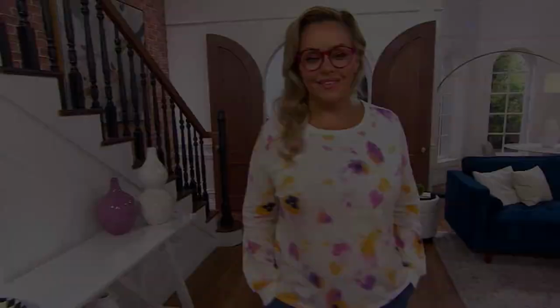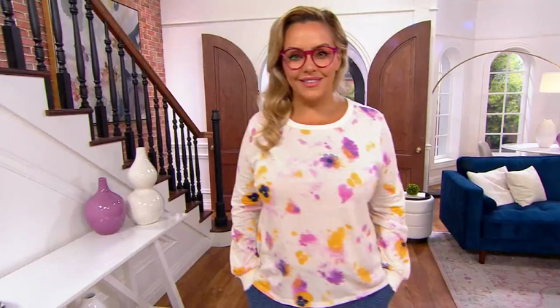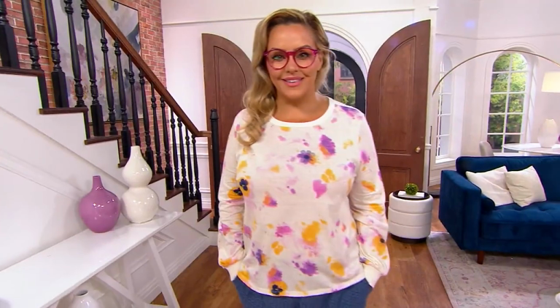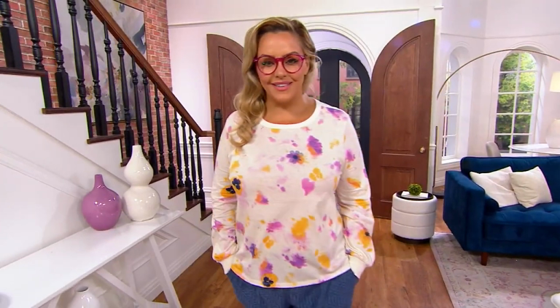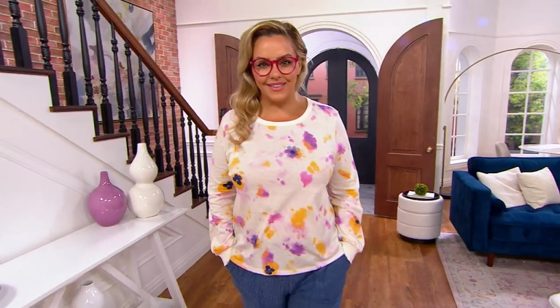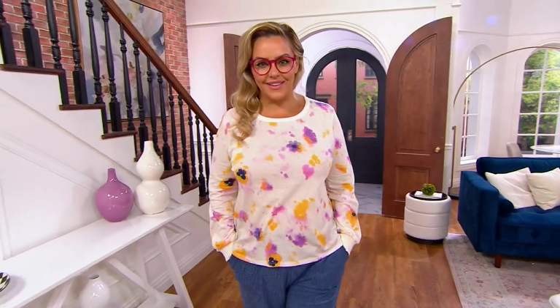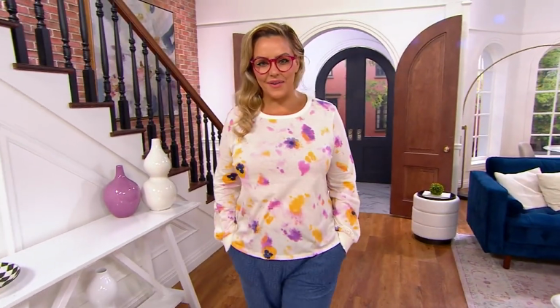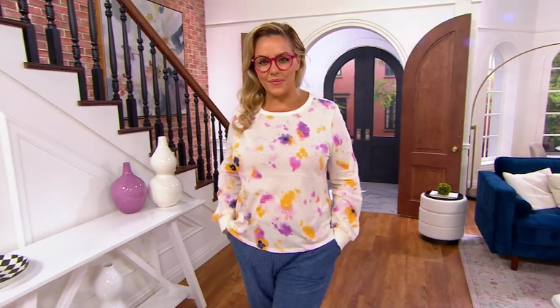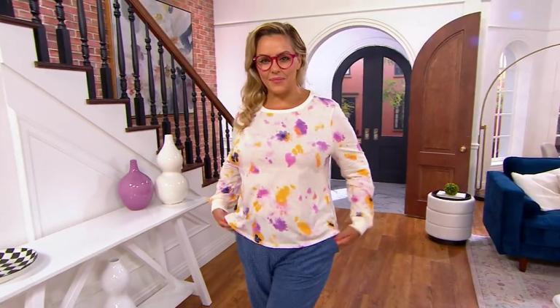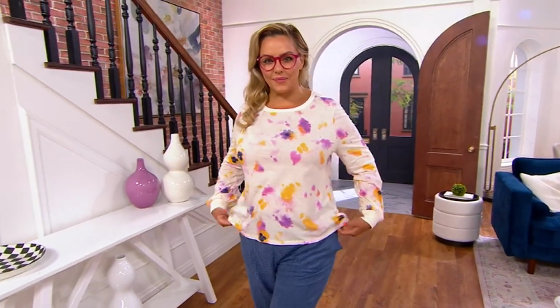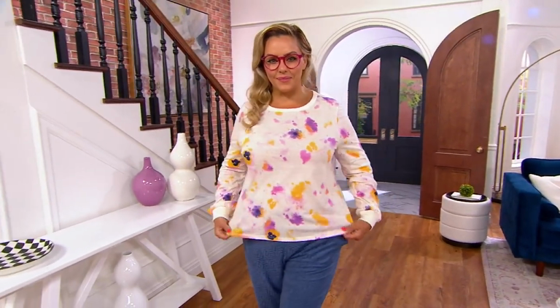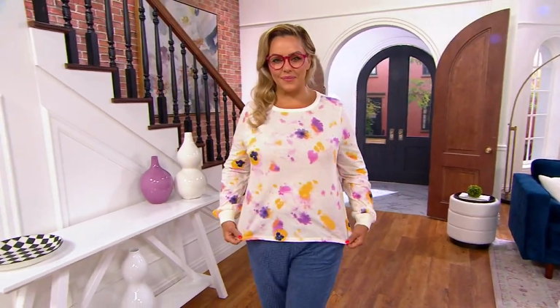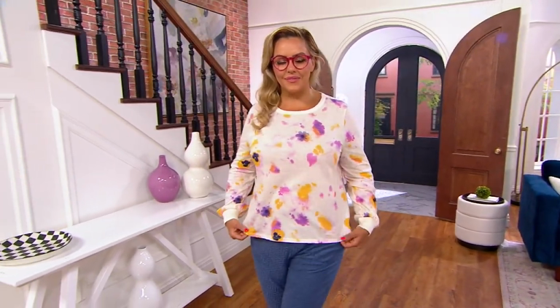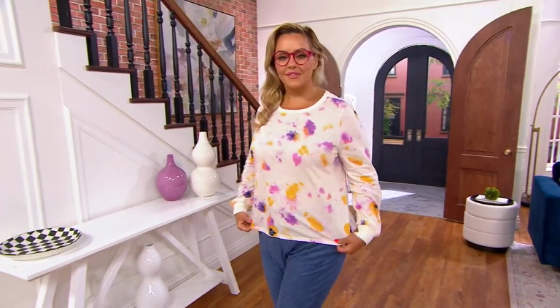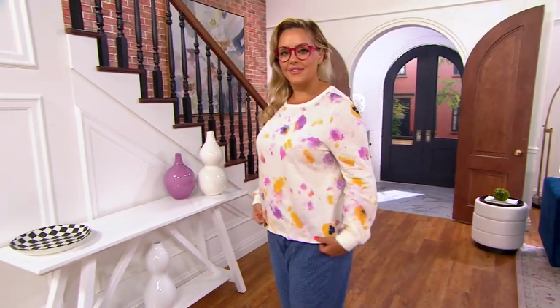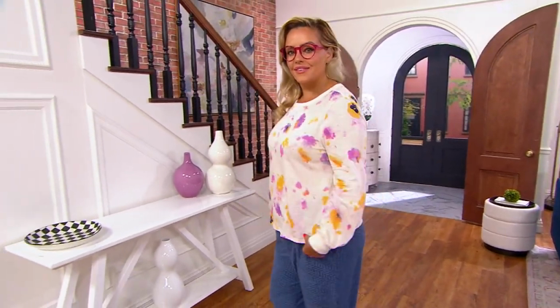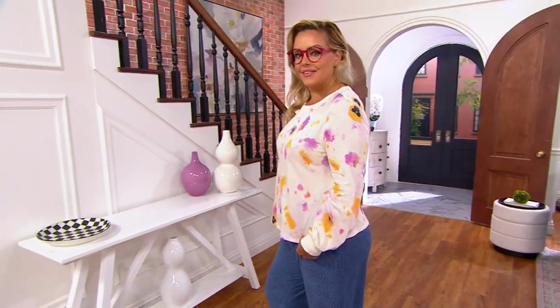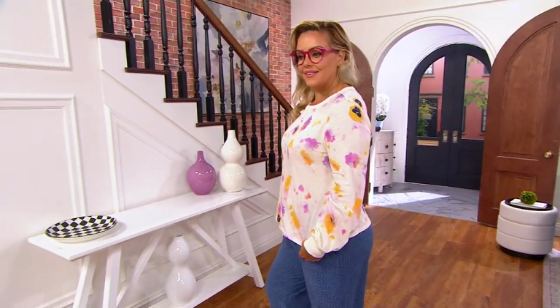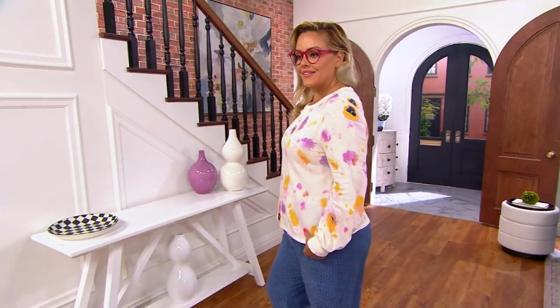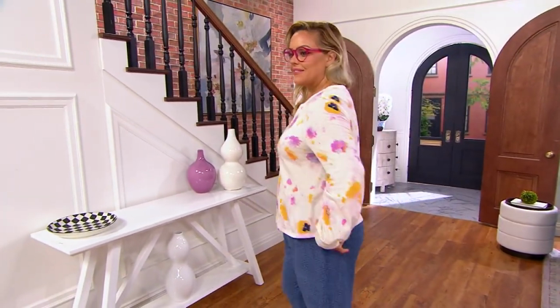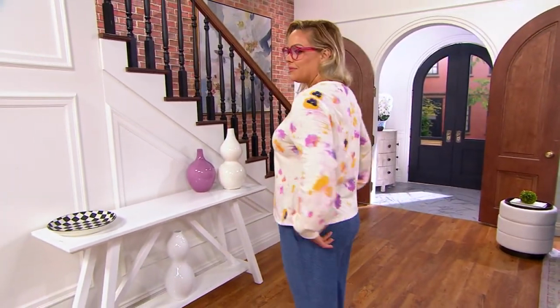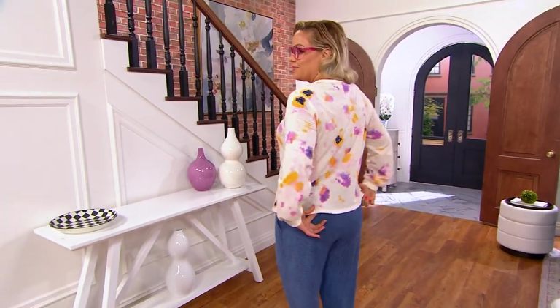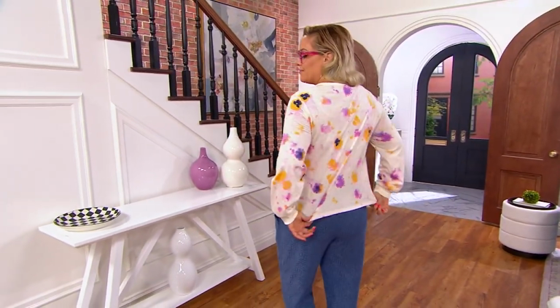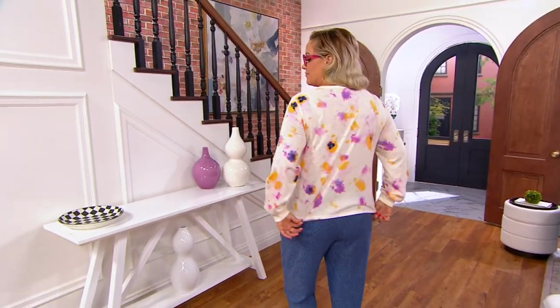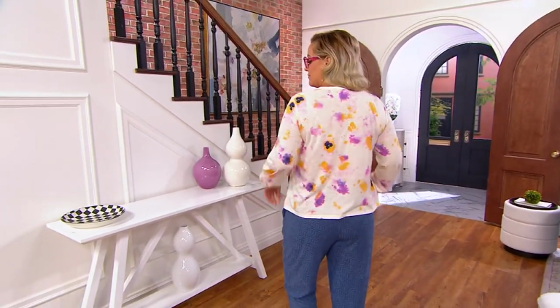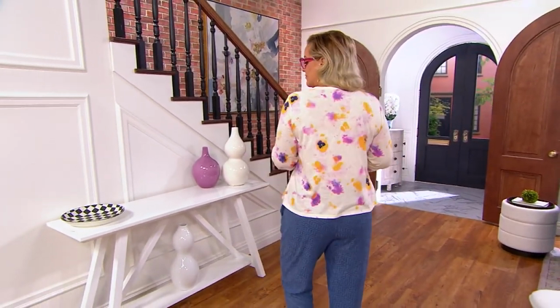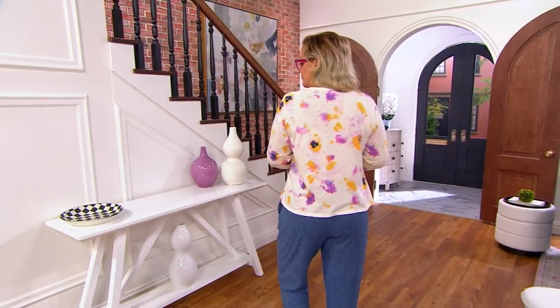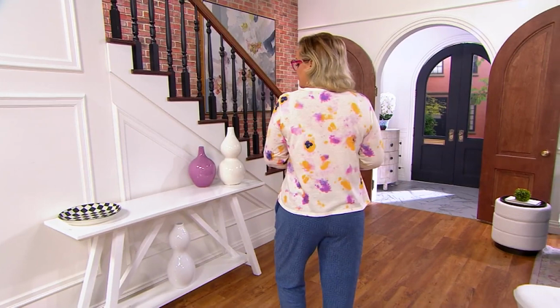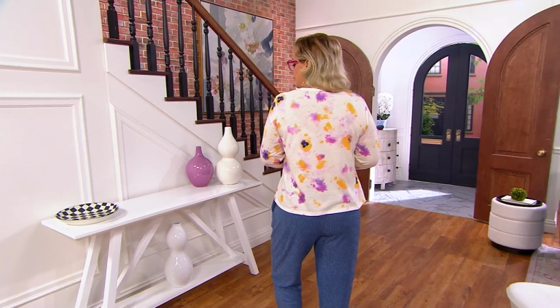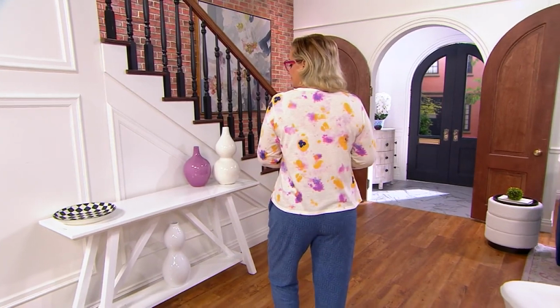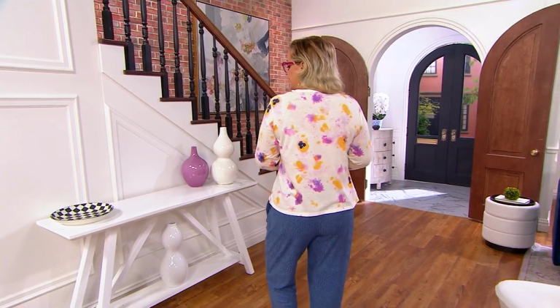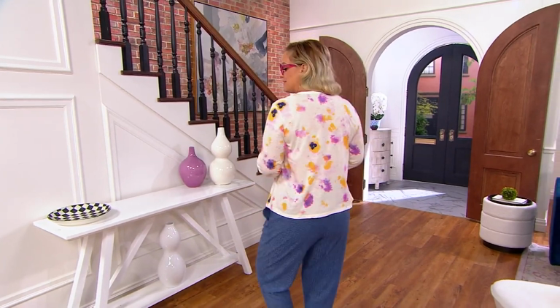Wondering about the color that I'm wearing — it's called Seashell. So Seashell, we have it in a really pretty color called Cinnamon.